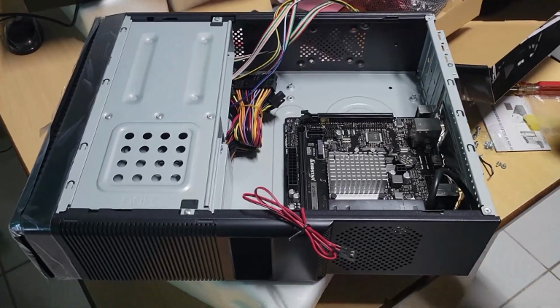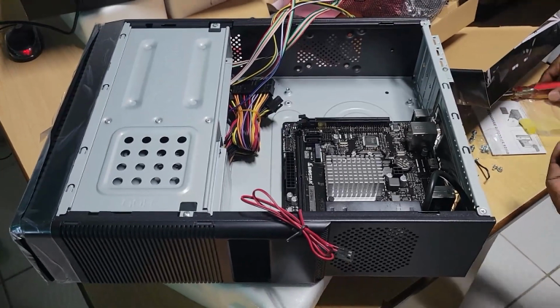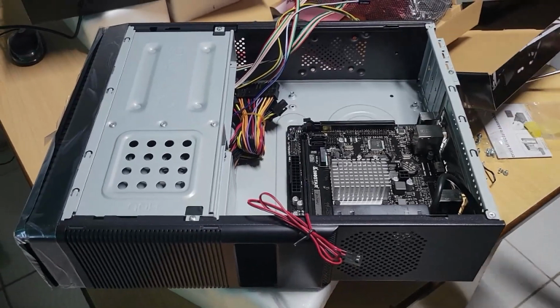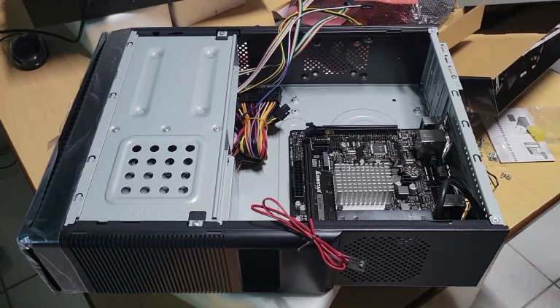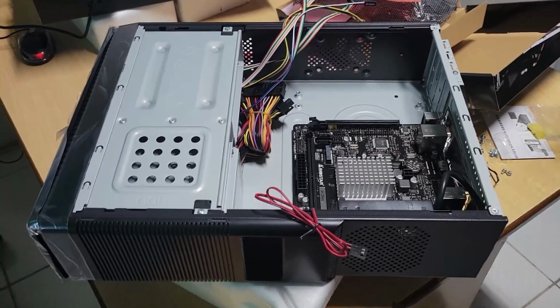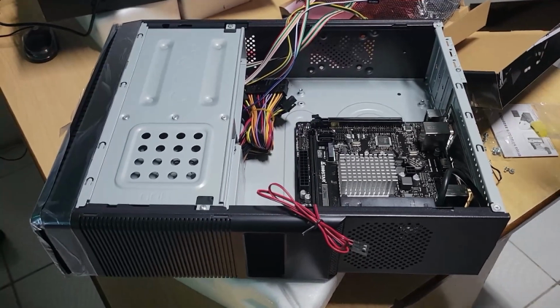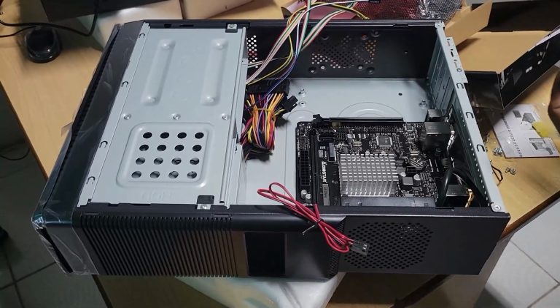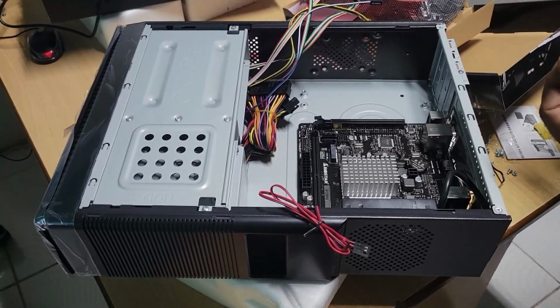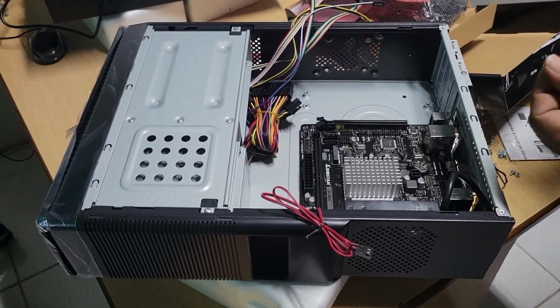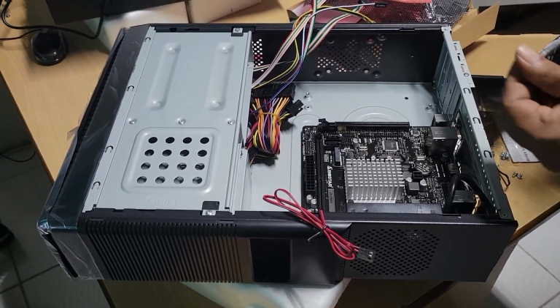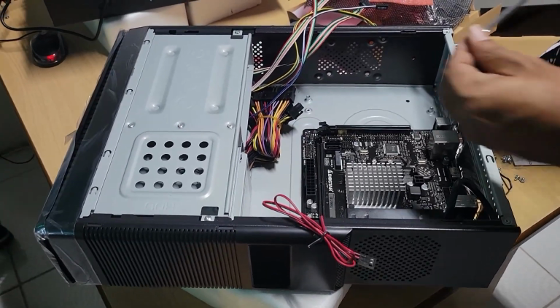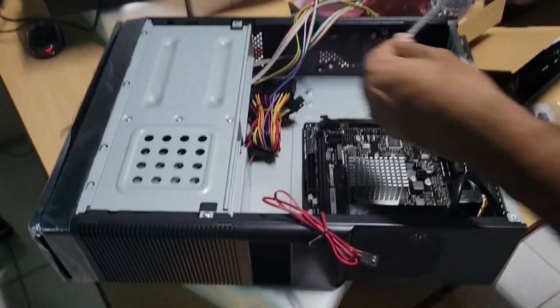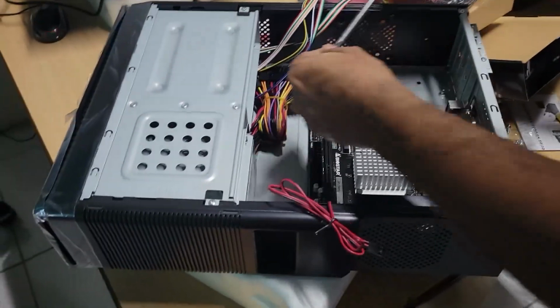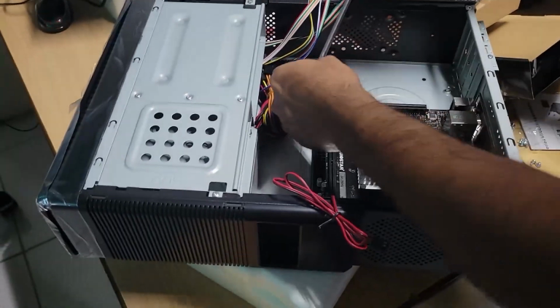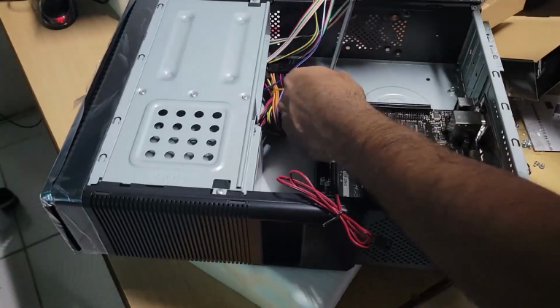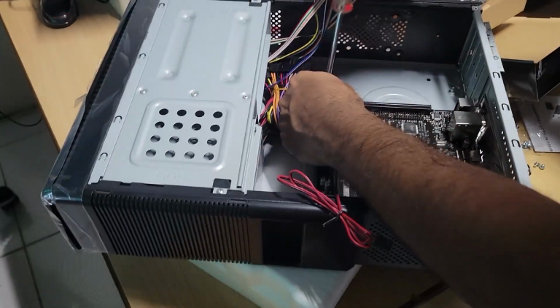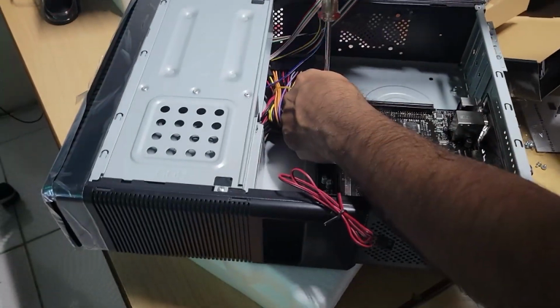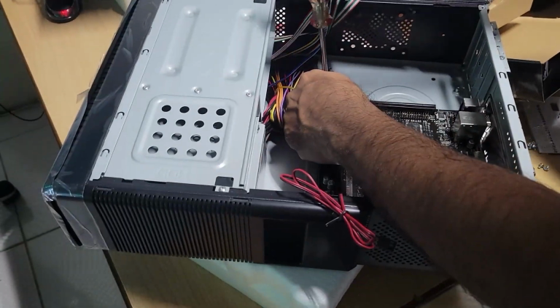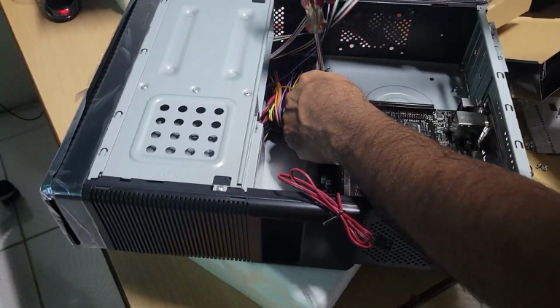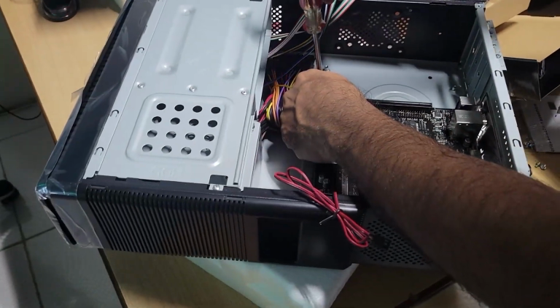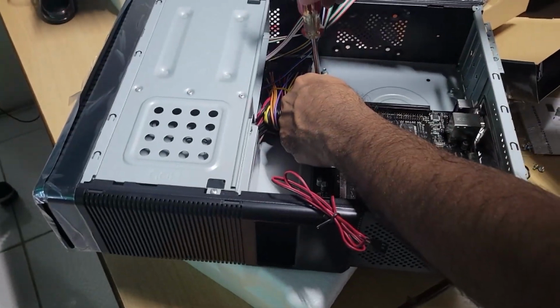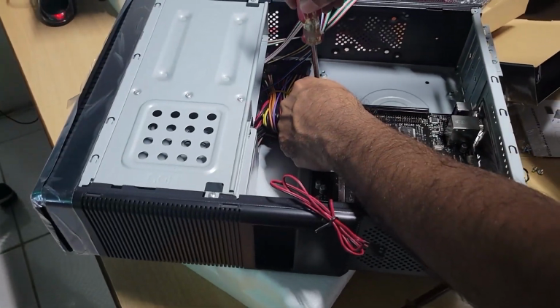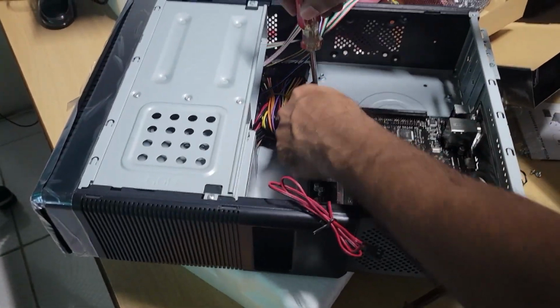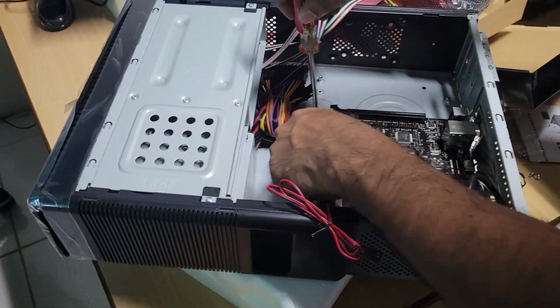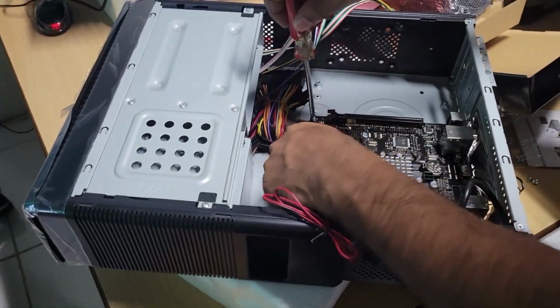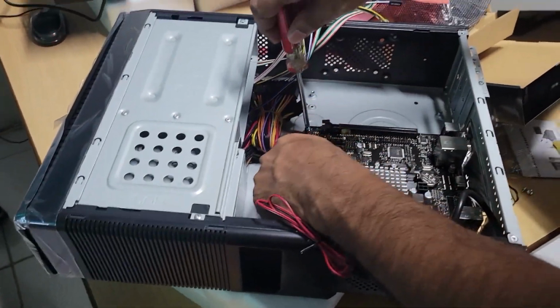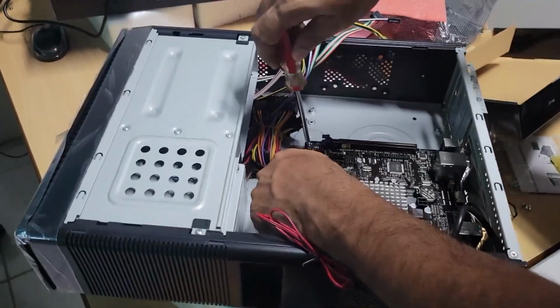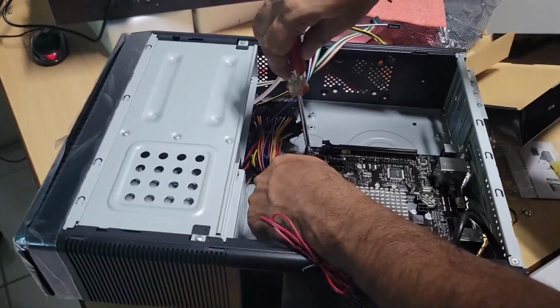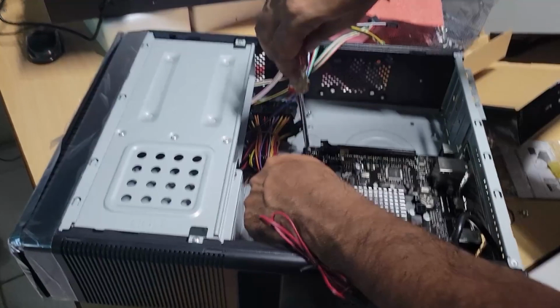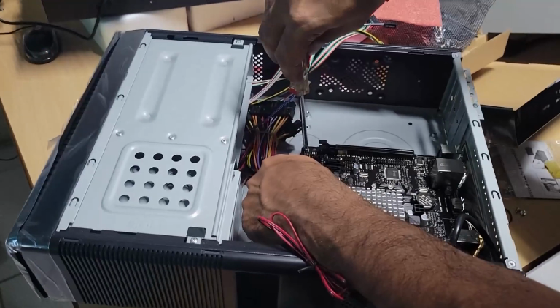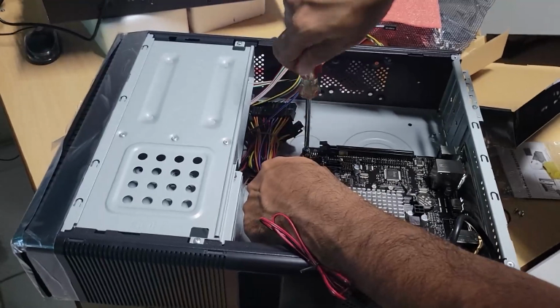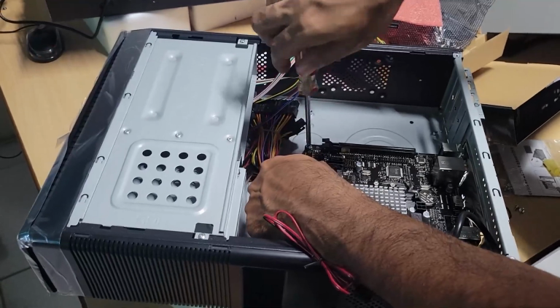Four screws go in here to secure the board.